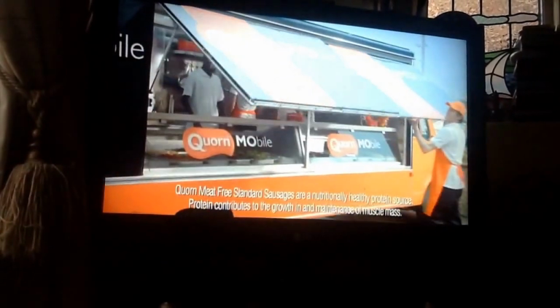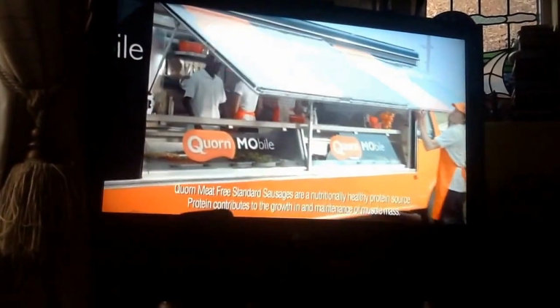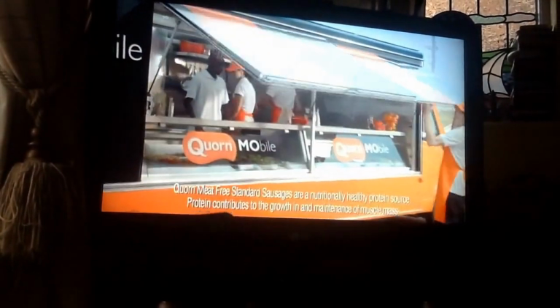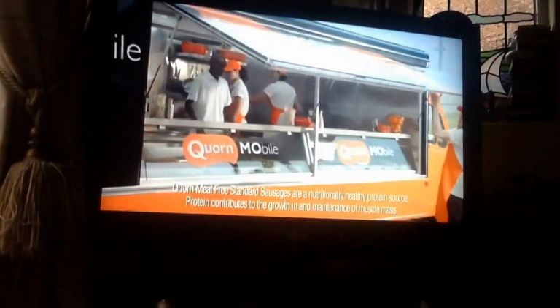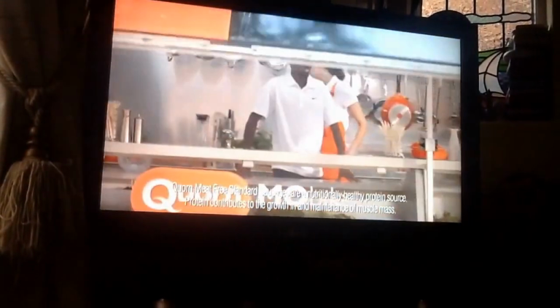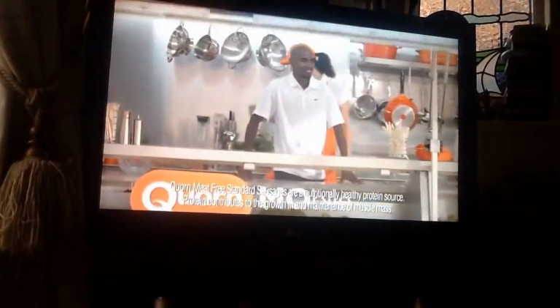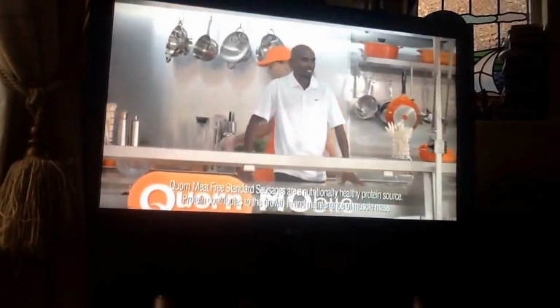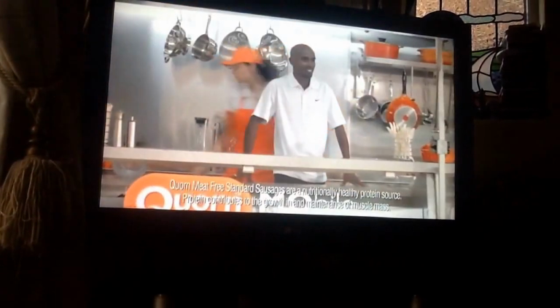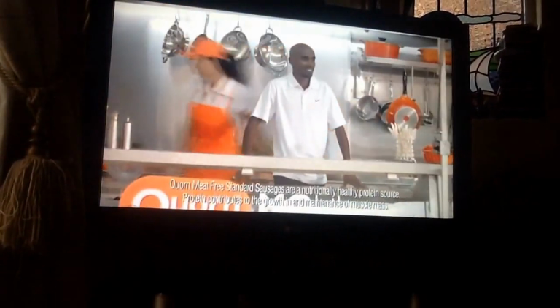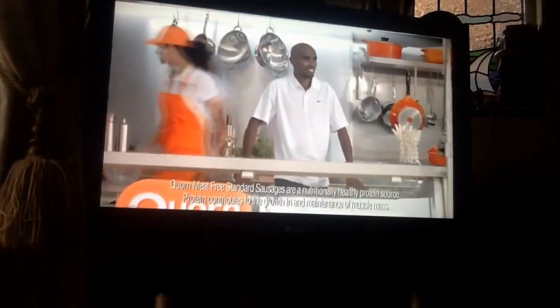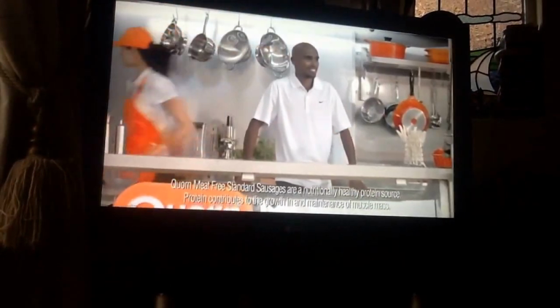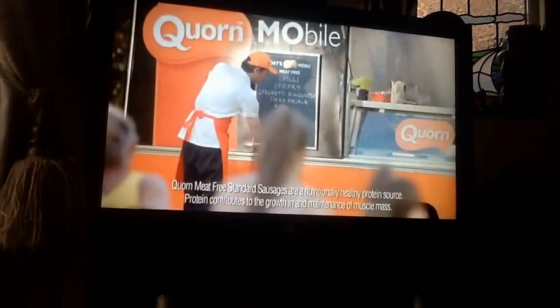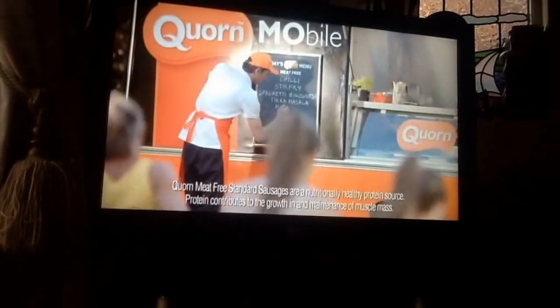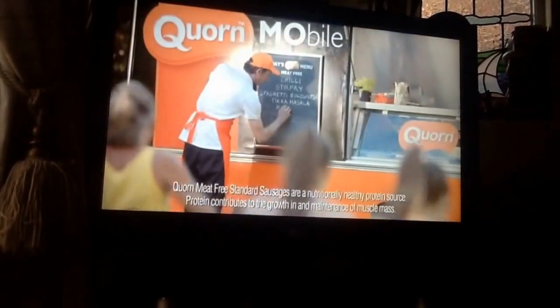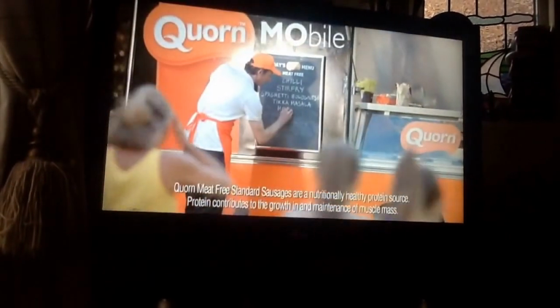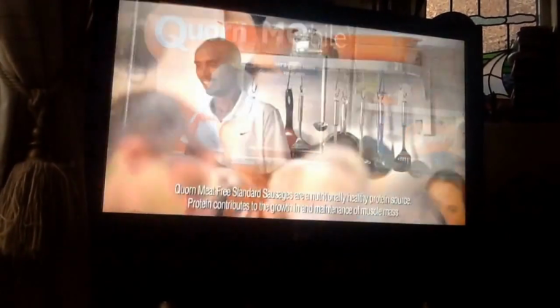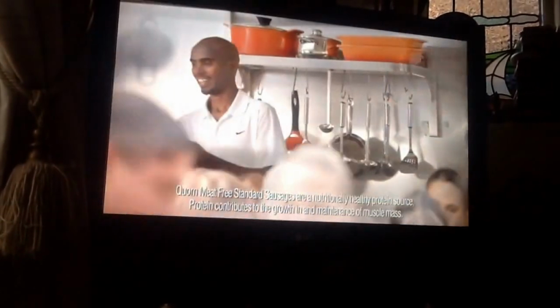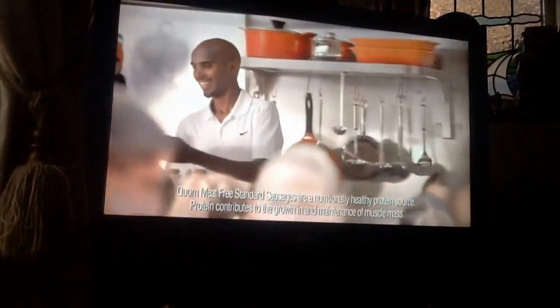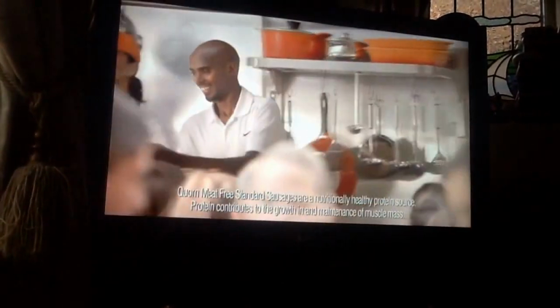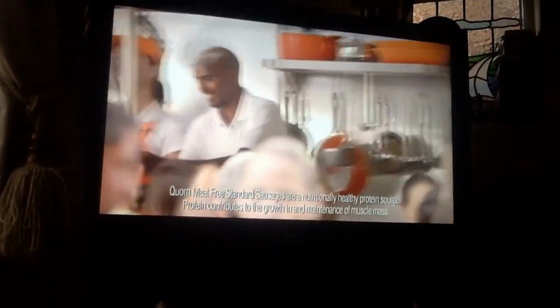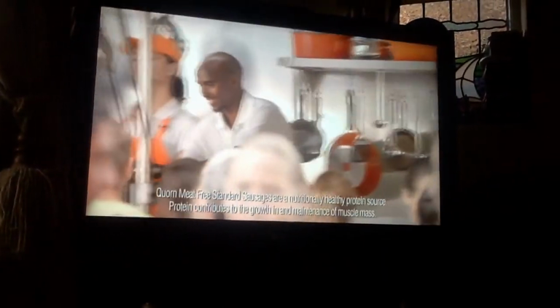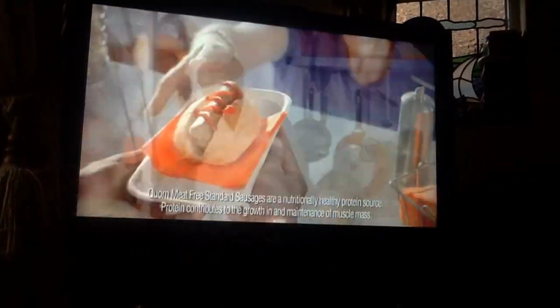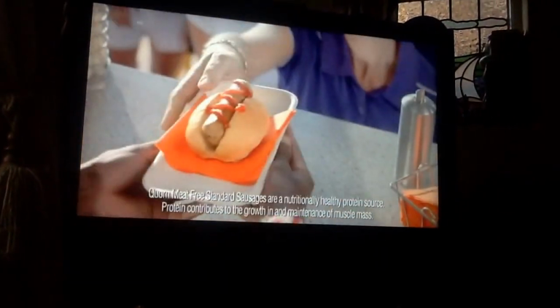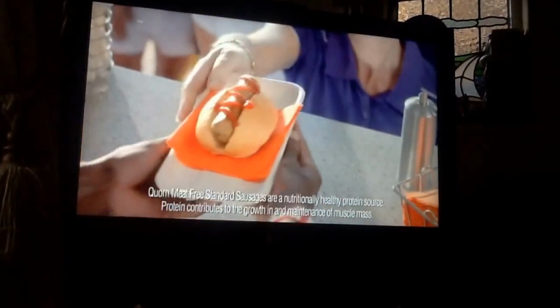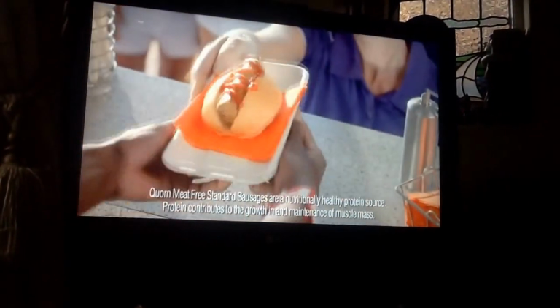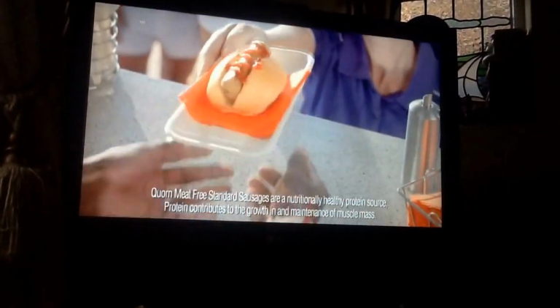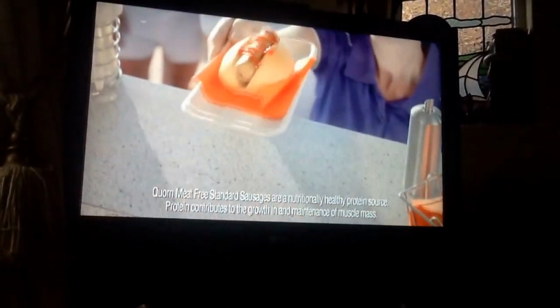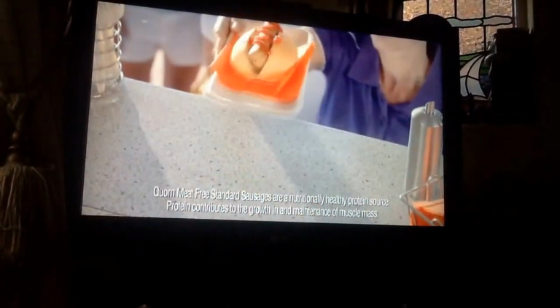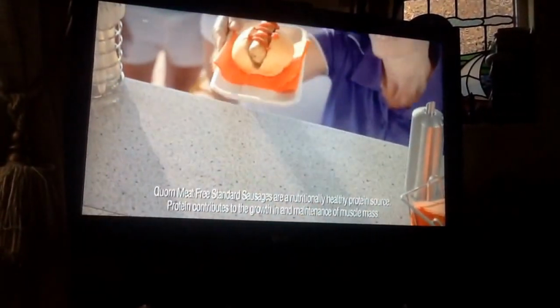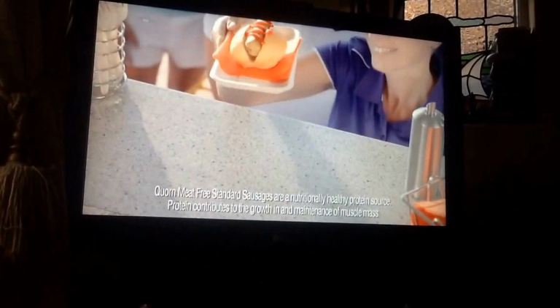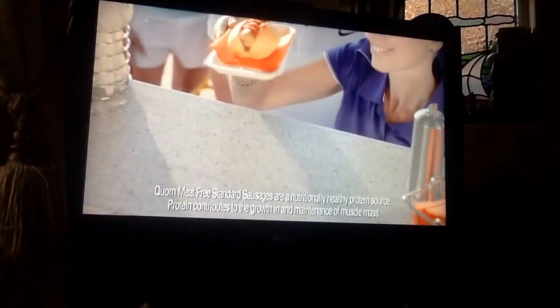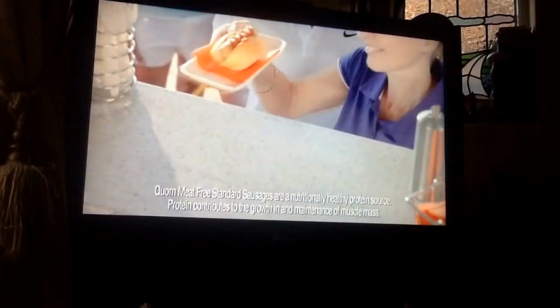Corn sausages aren't just a healthy source of protein — they also make delicious hot dogs.